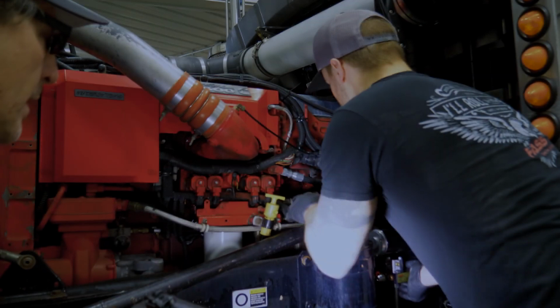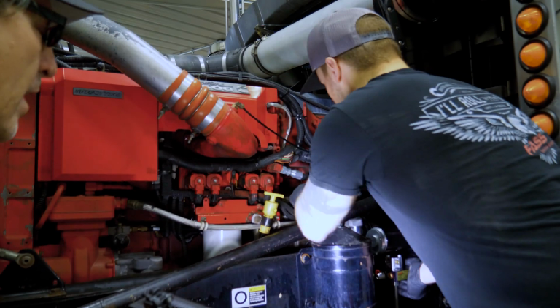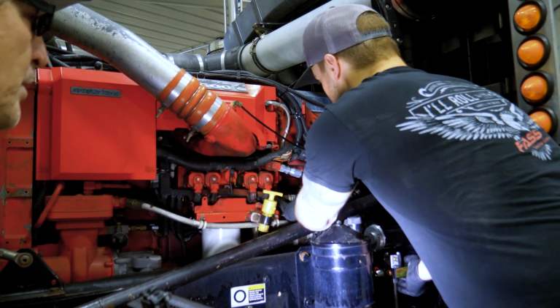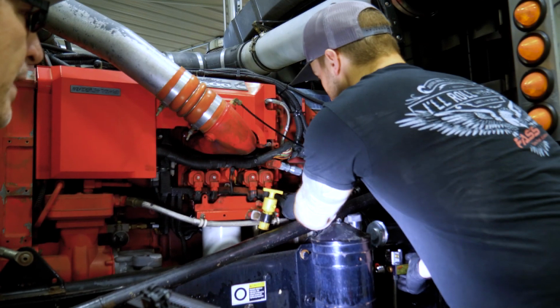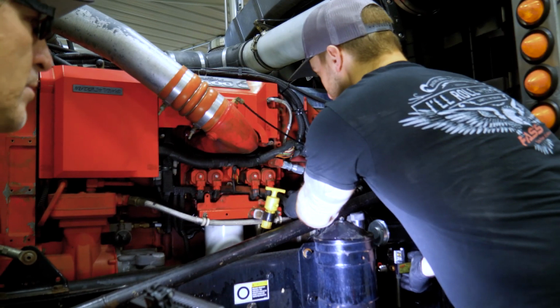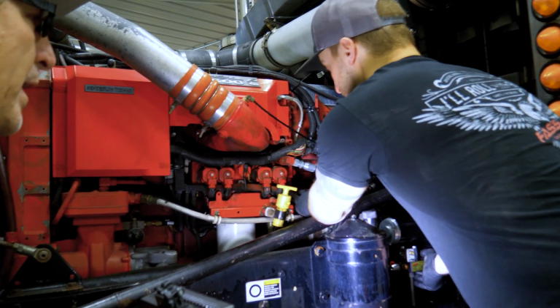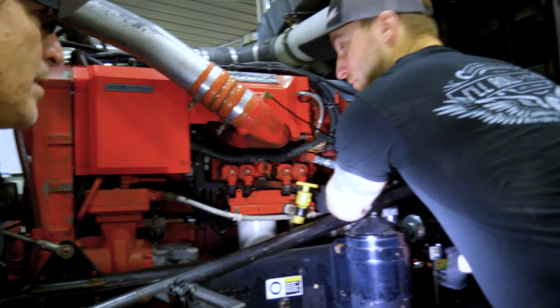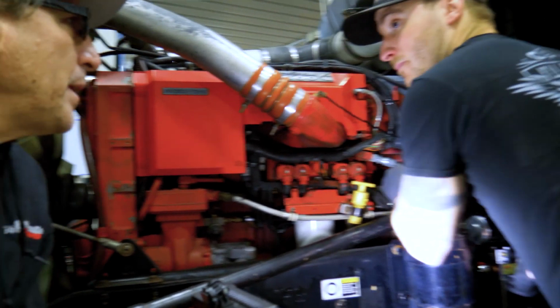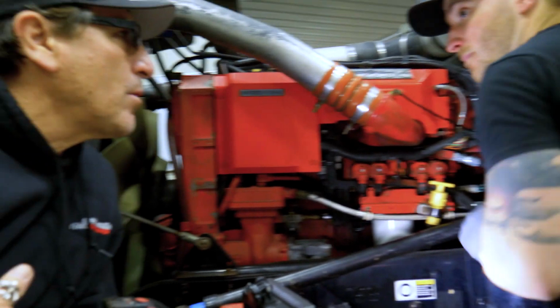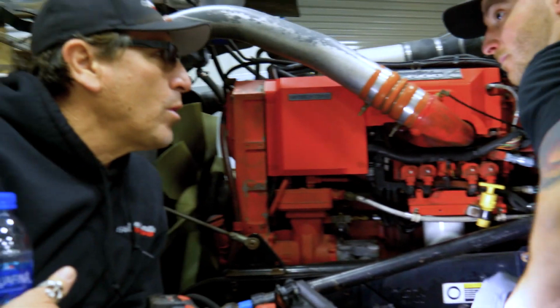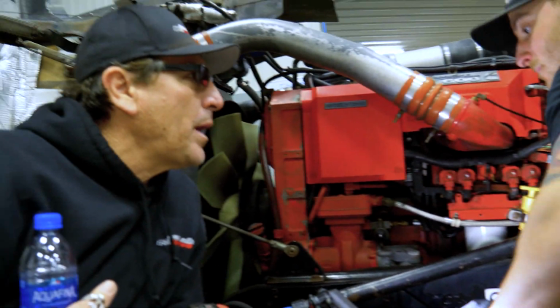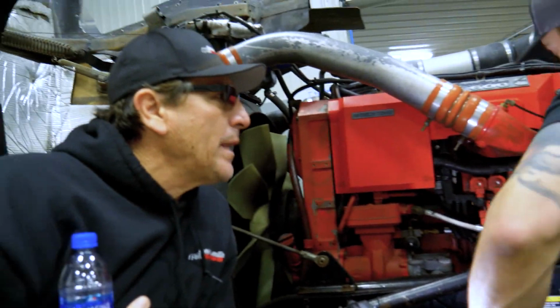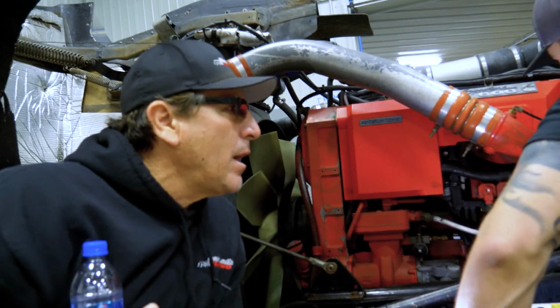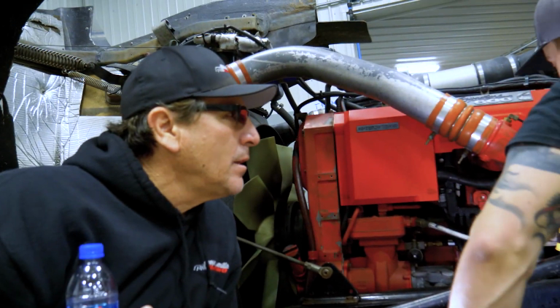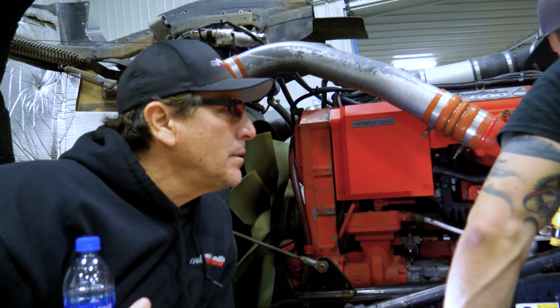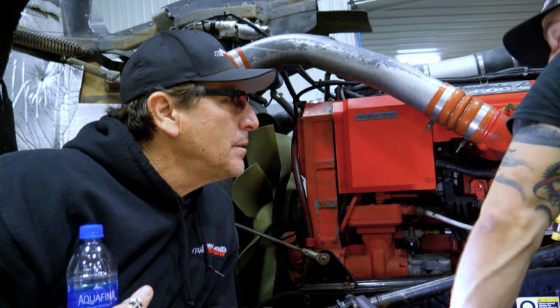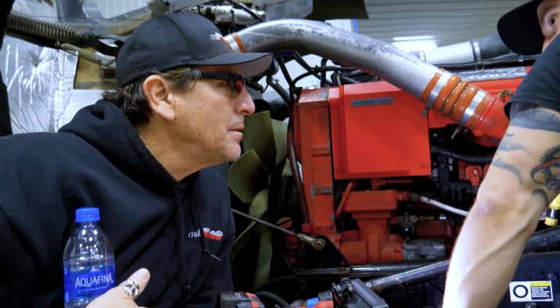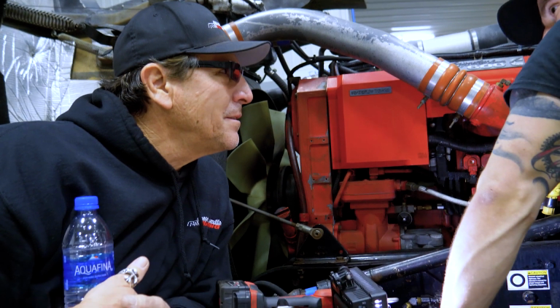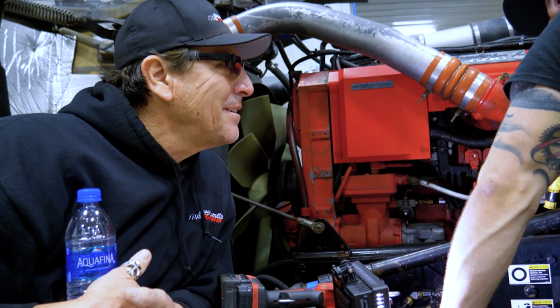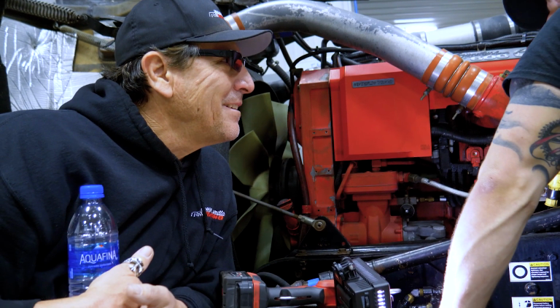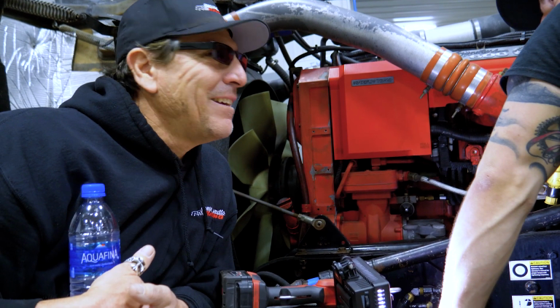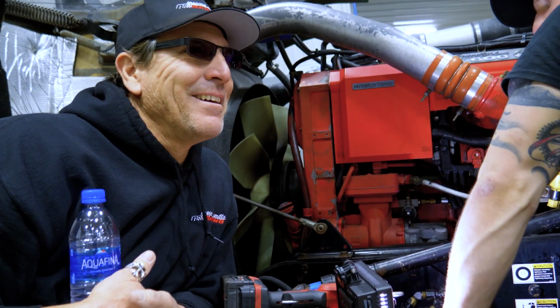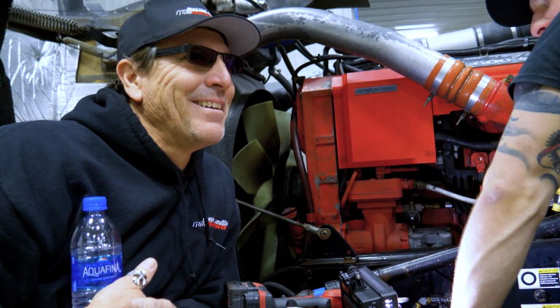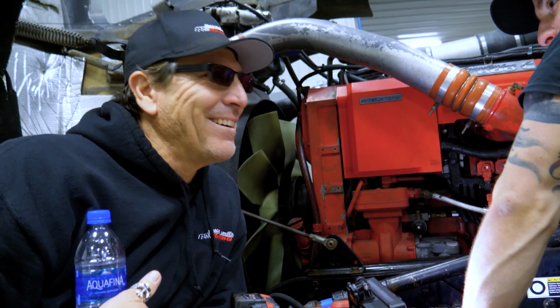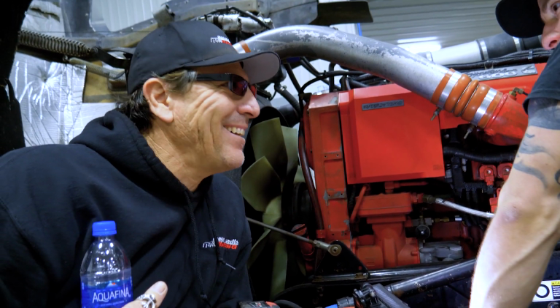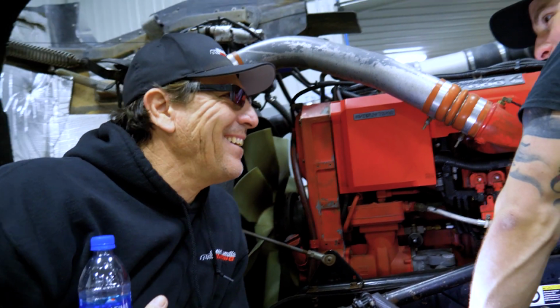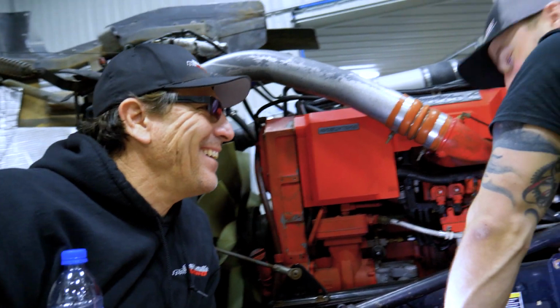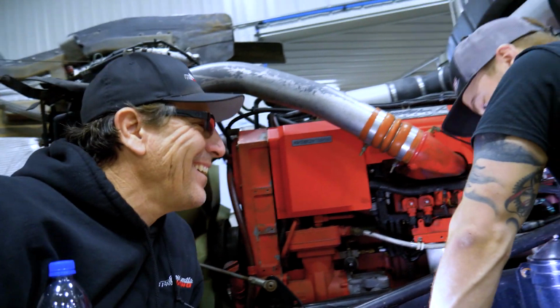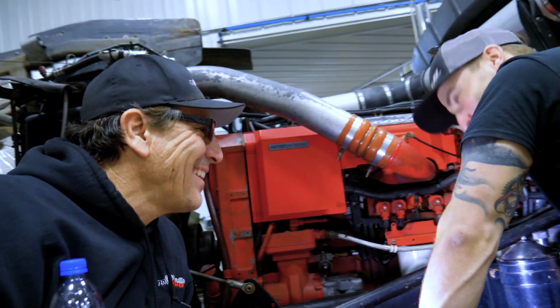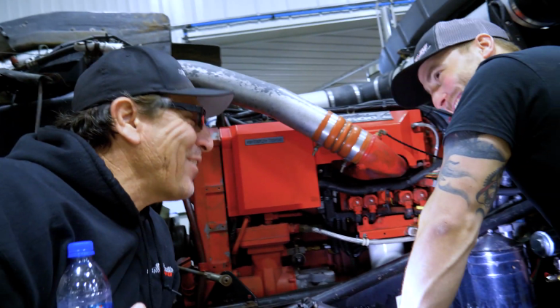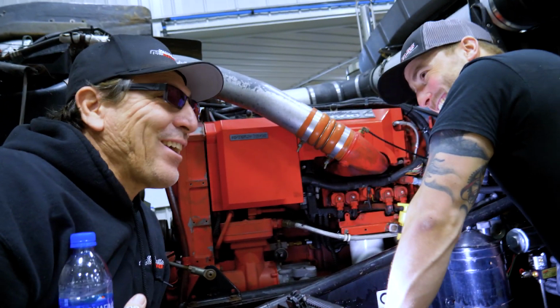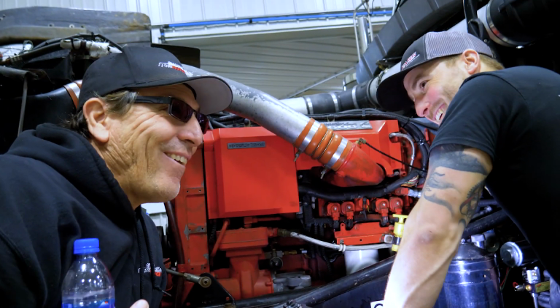How much faster am I going to be in a quarter mile now? That's going to take a couple seconds off the quarter right there. There we go.